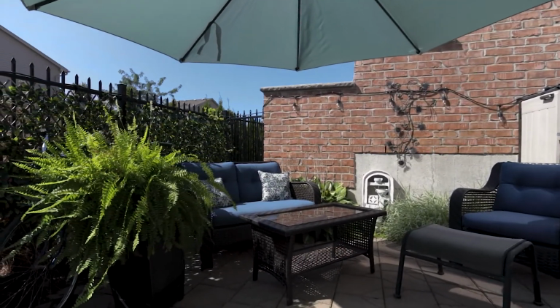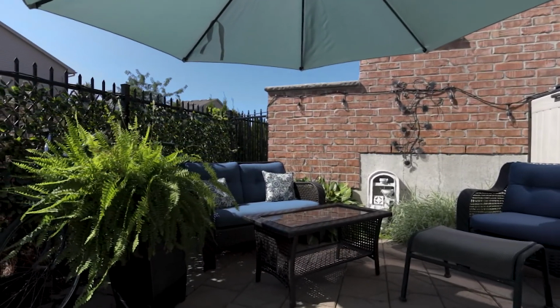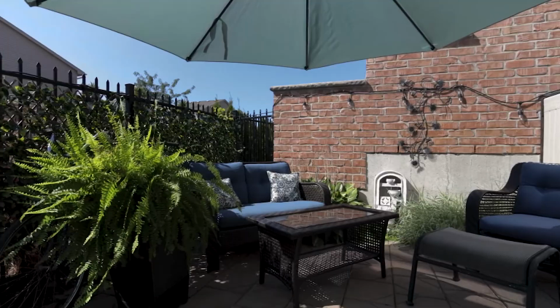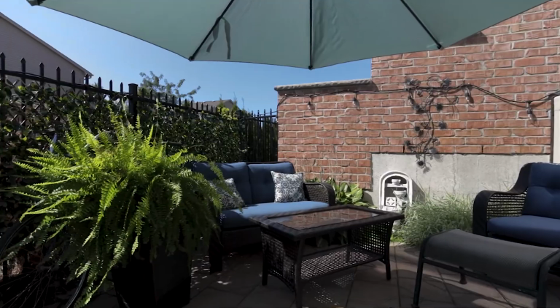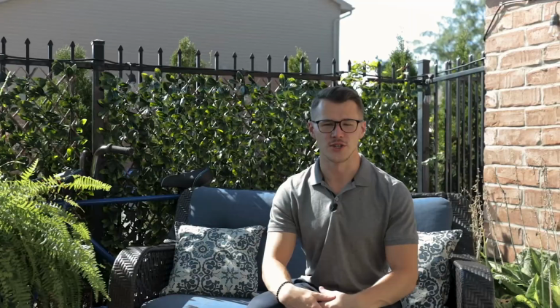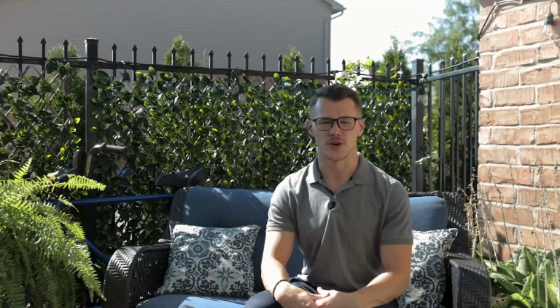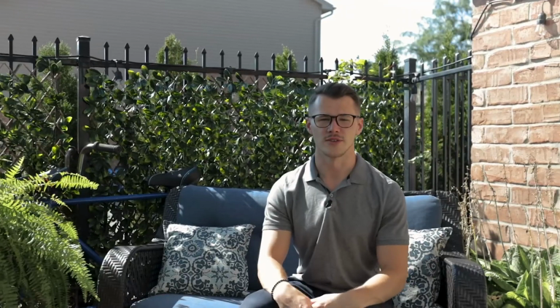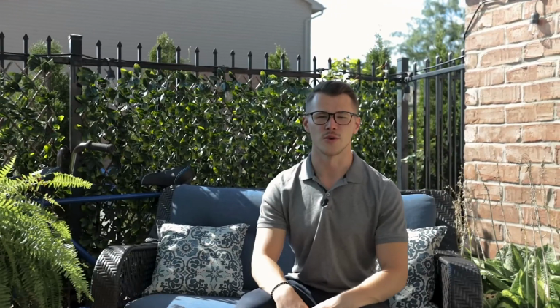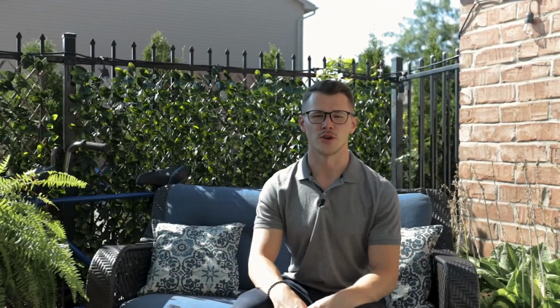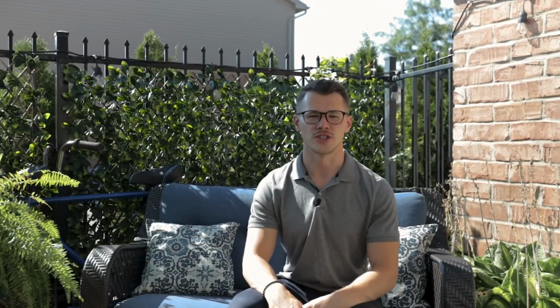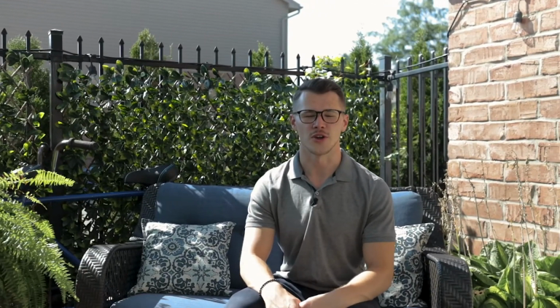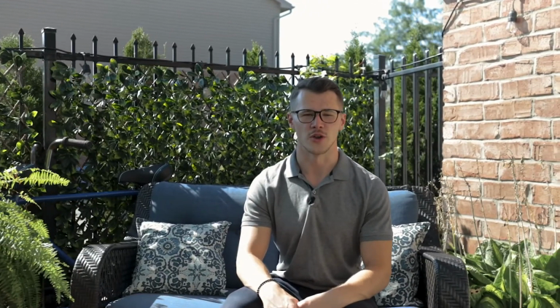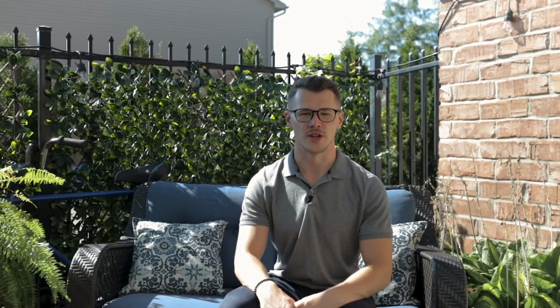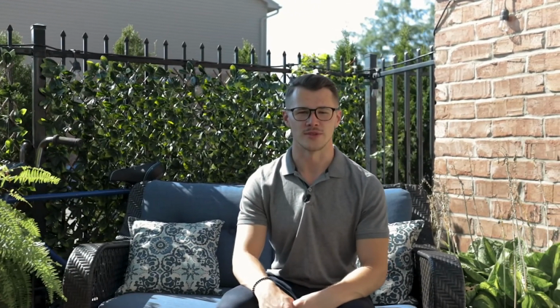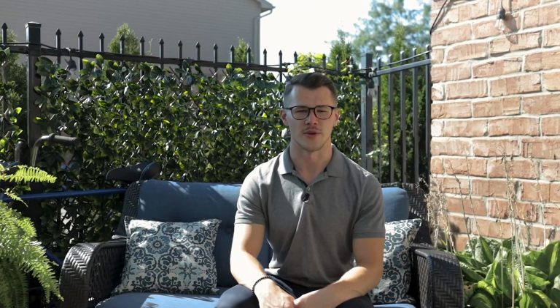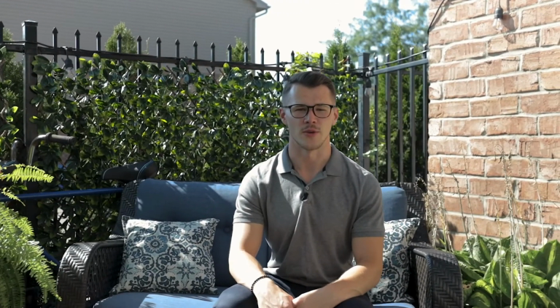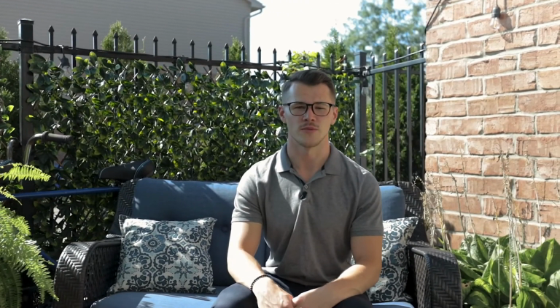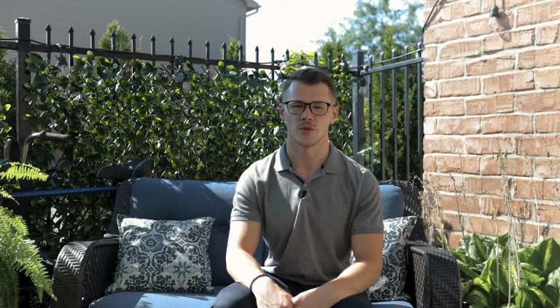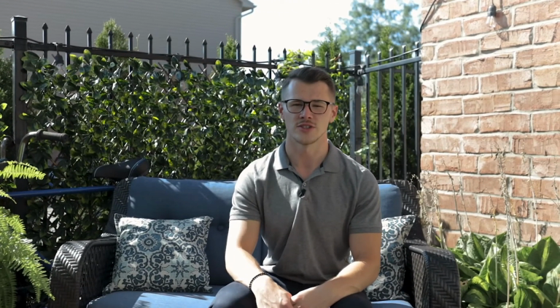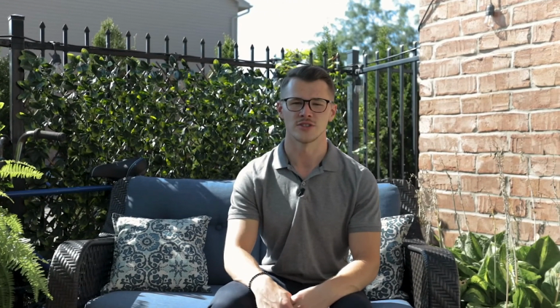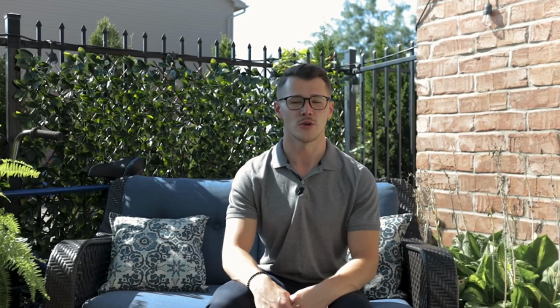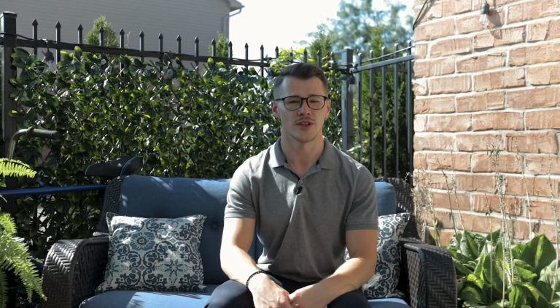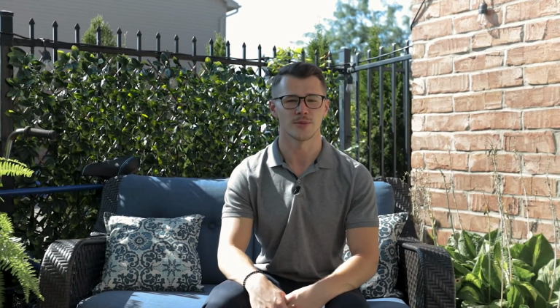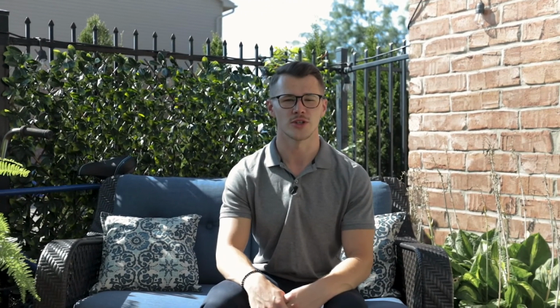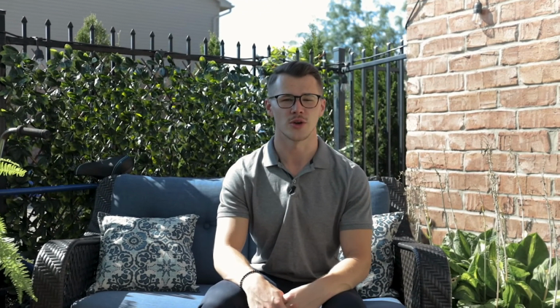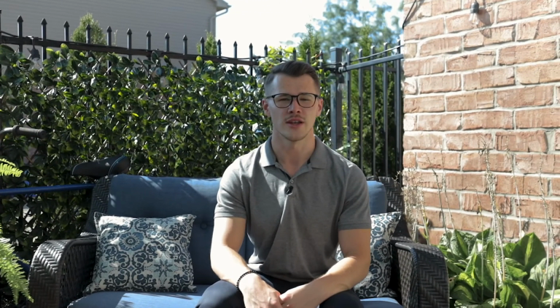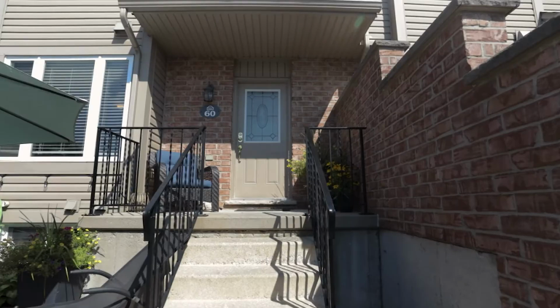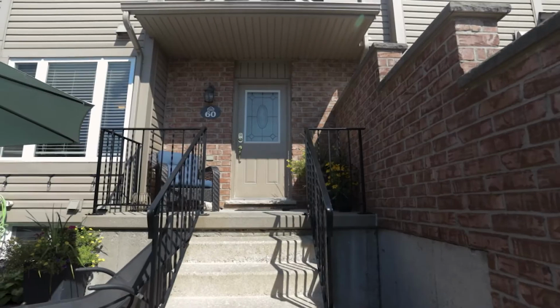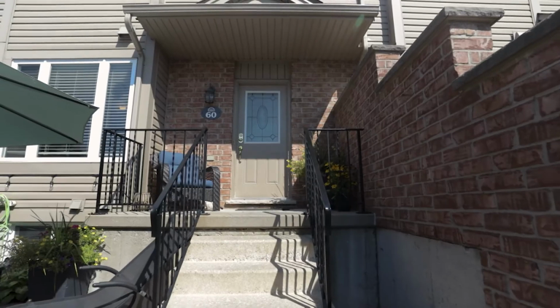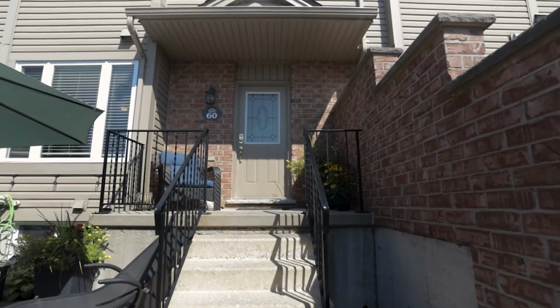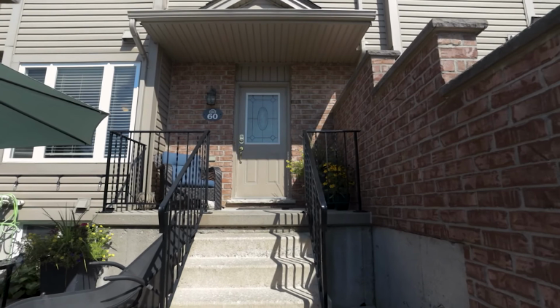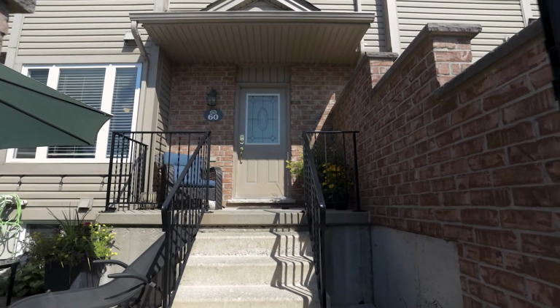Thank you for taking a tour of this gorgeous condominium townhome. For questions or if you'd like to book a showing, give me a call or text.